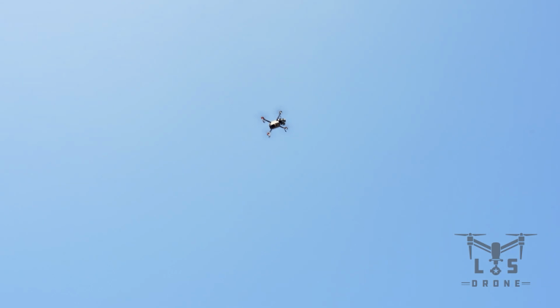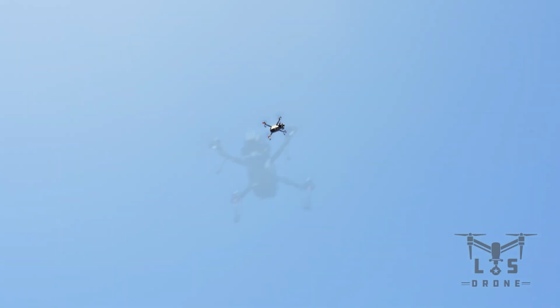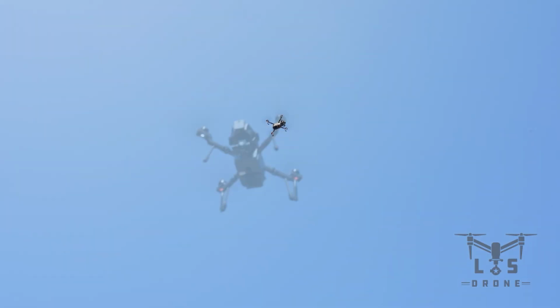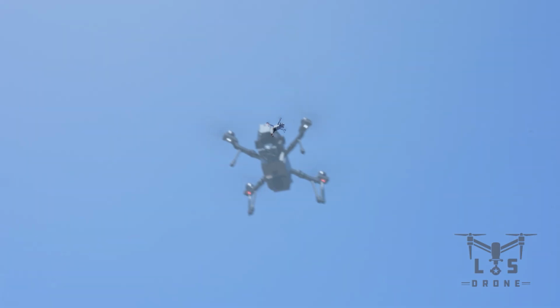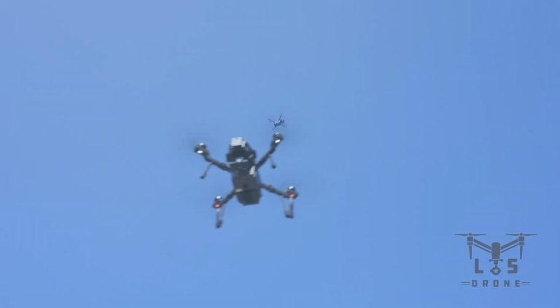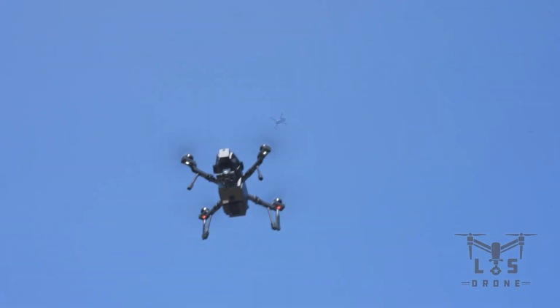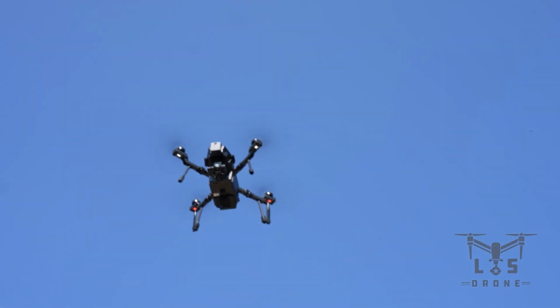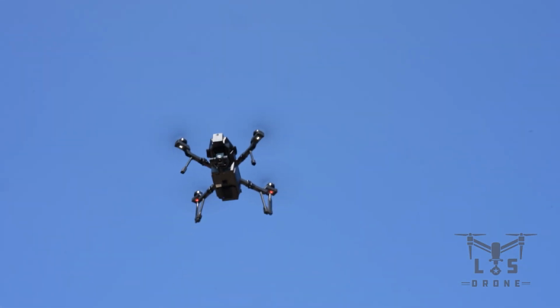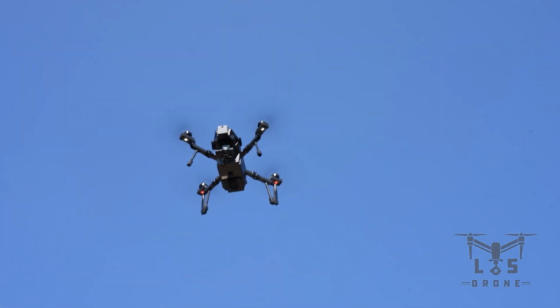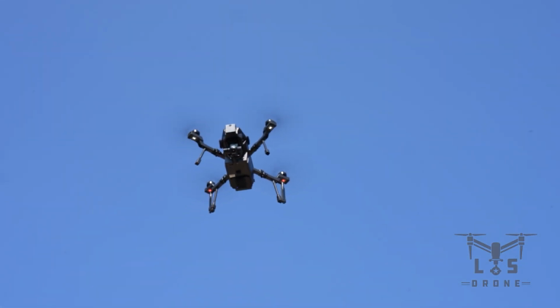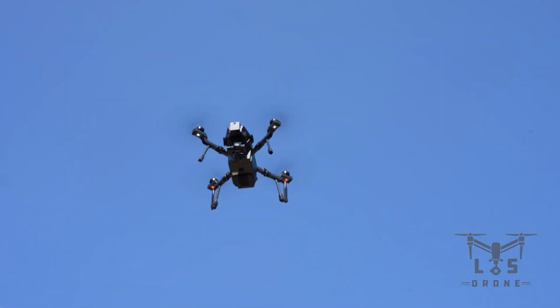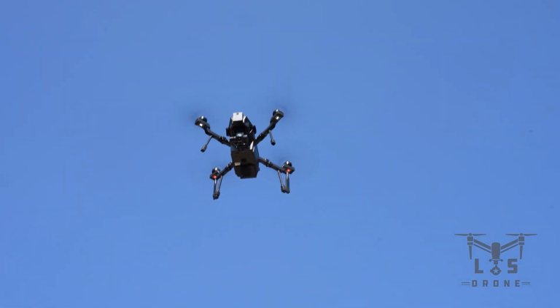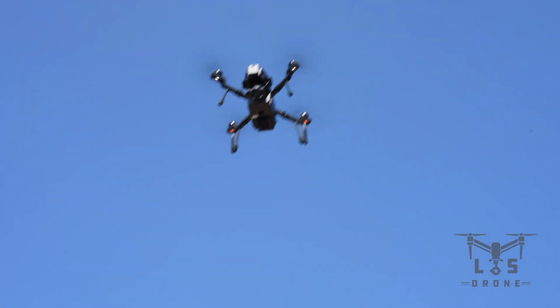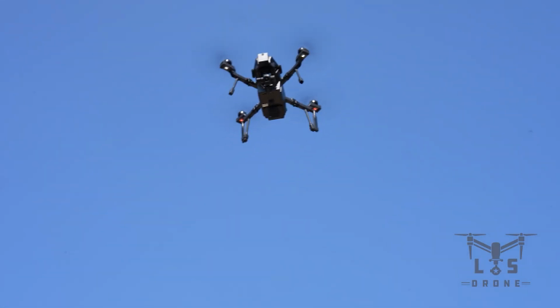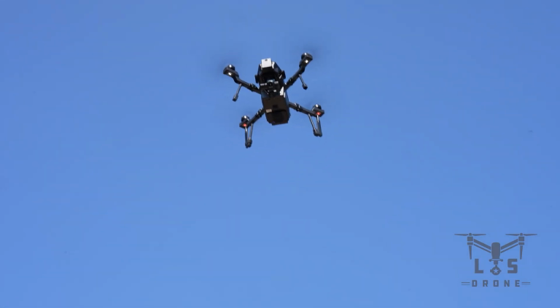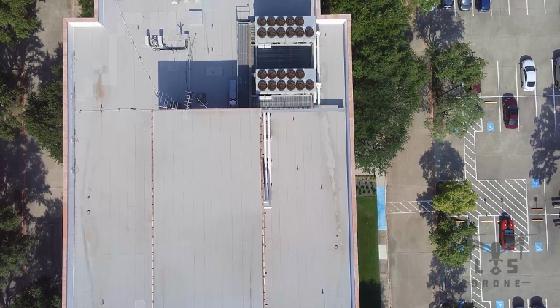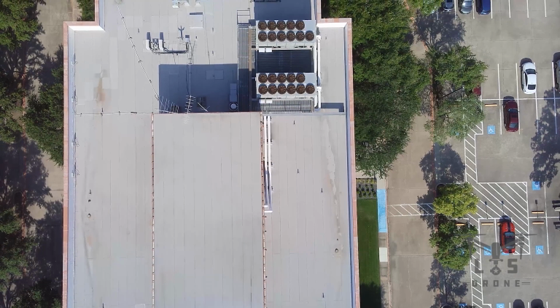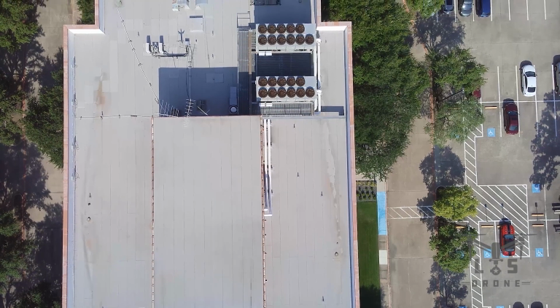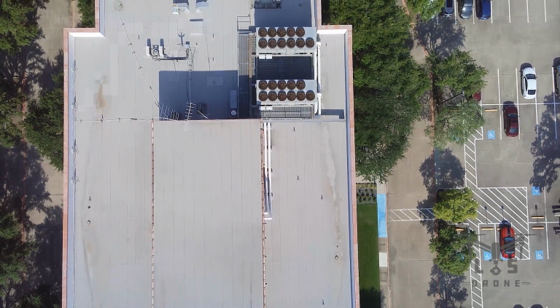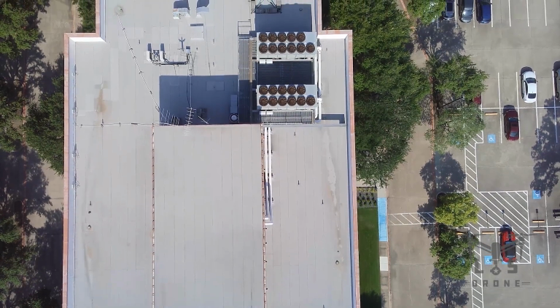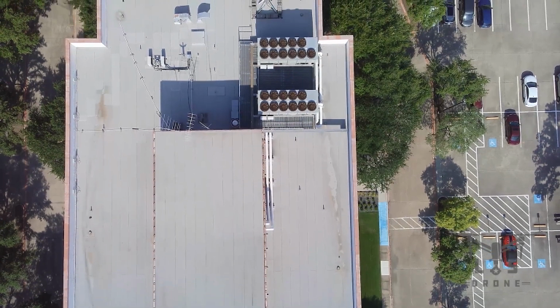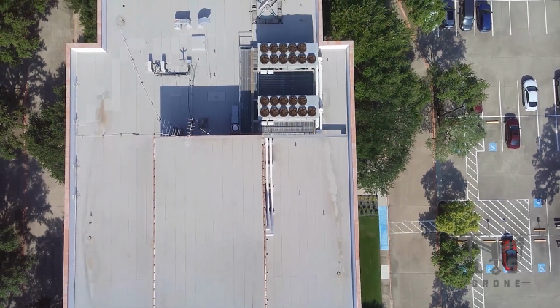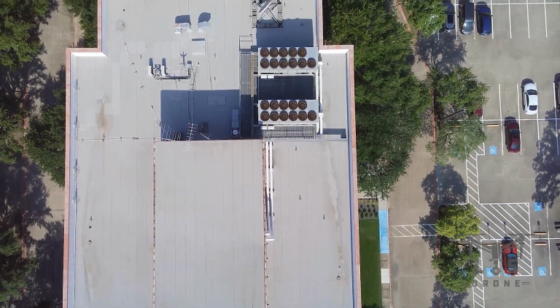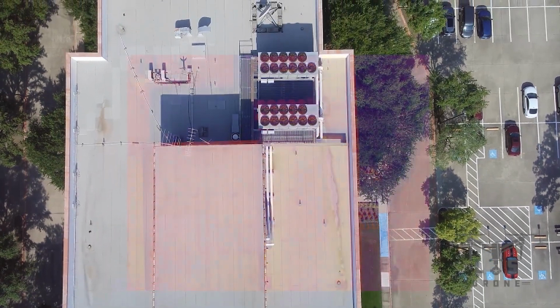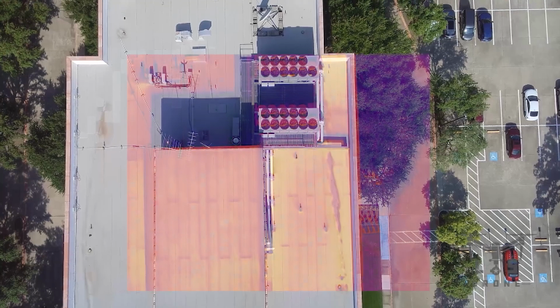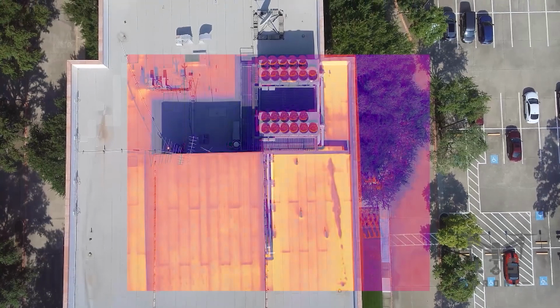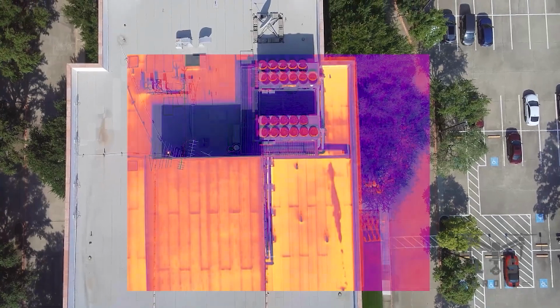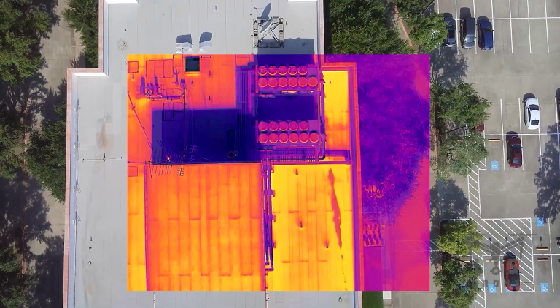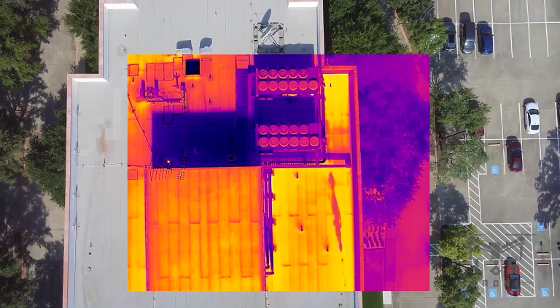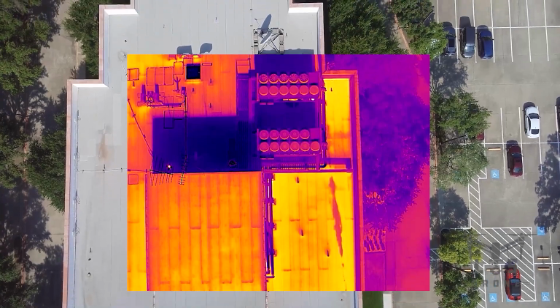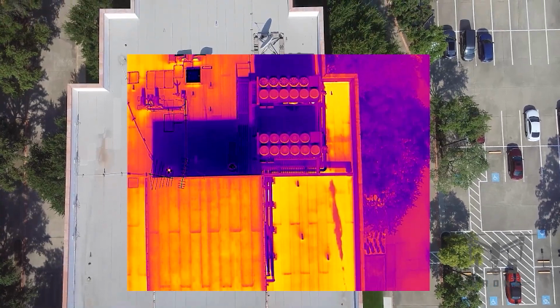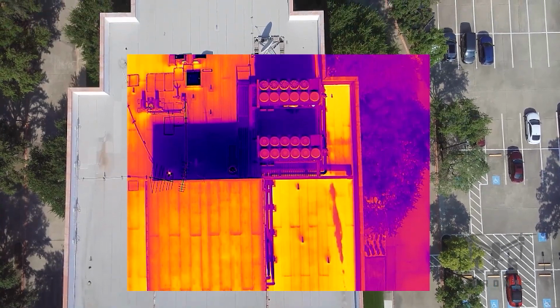The radiometric thermal camera sets the standard, providing accurate temperature readings to detect leaks, insulation failures, and structural issues with precision.